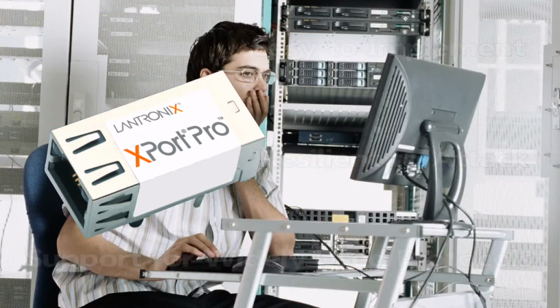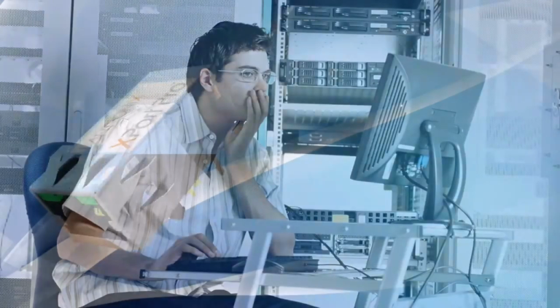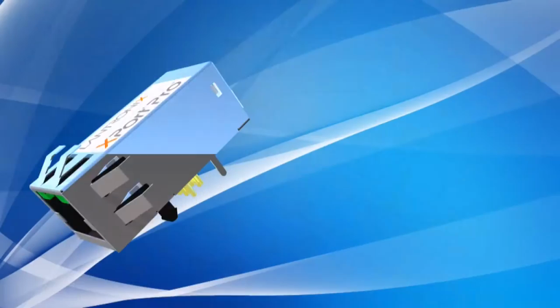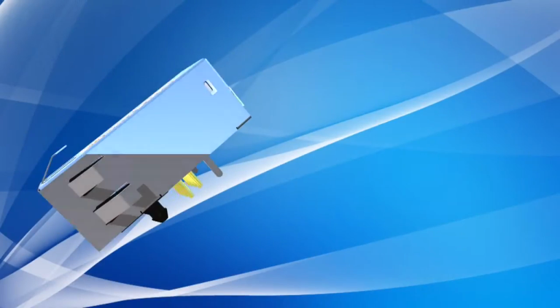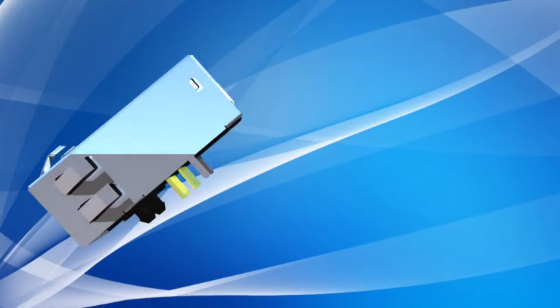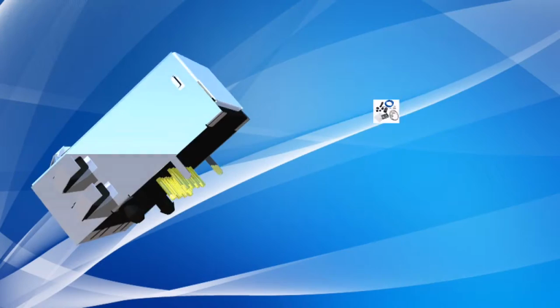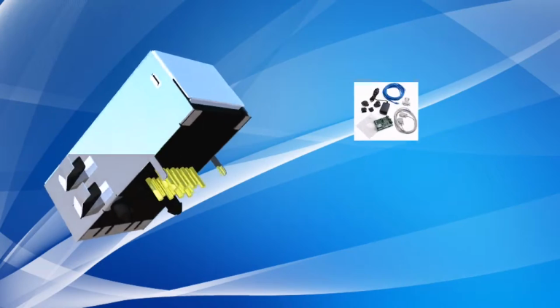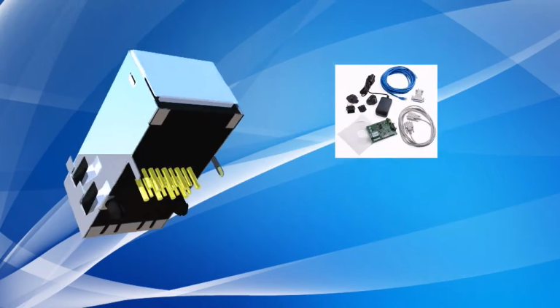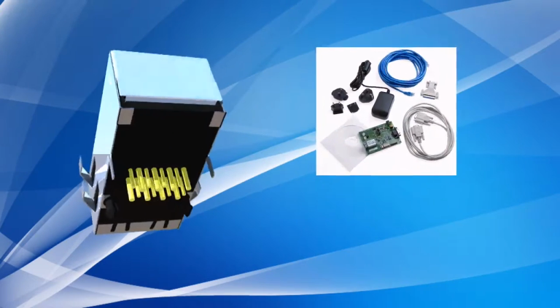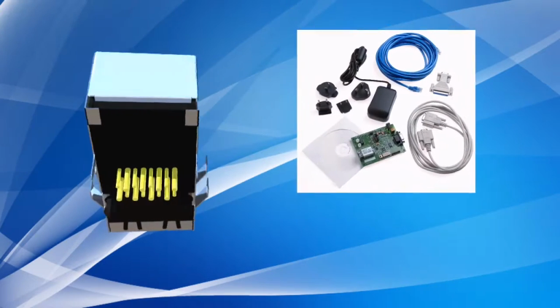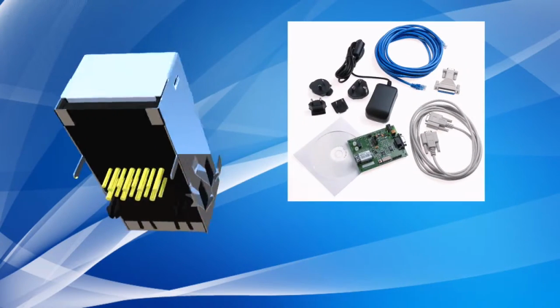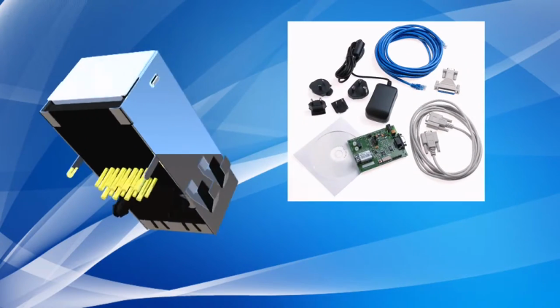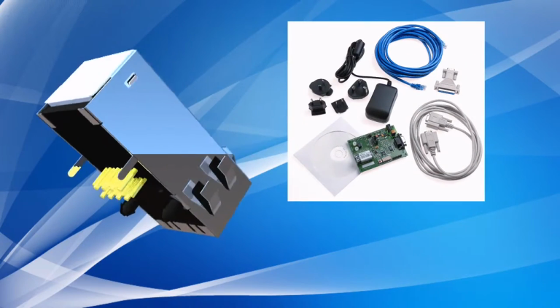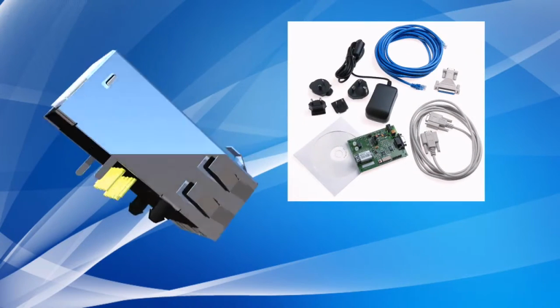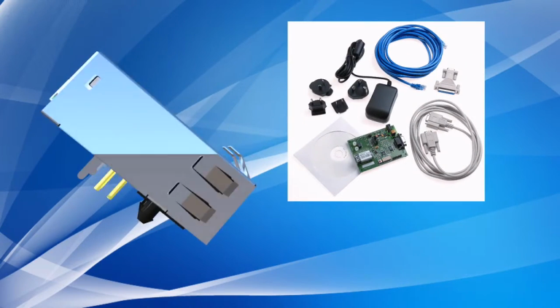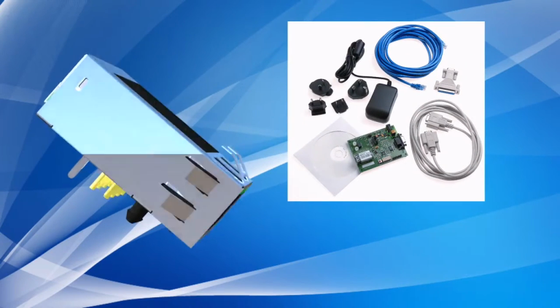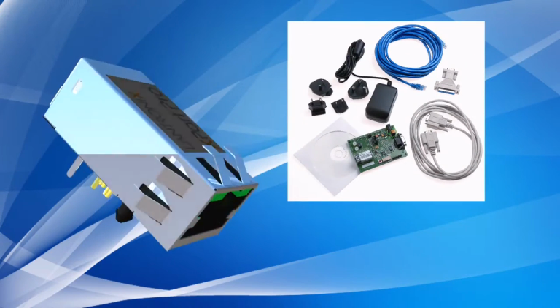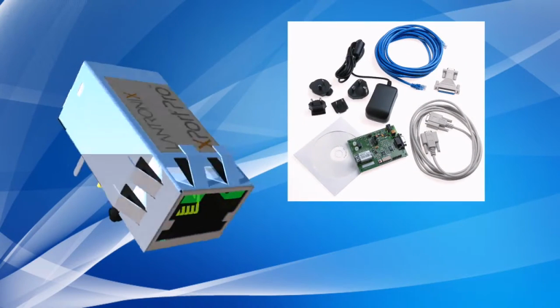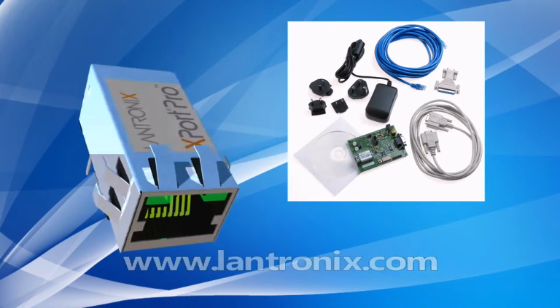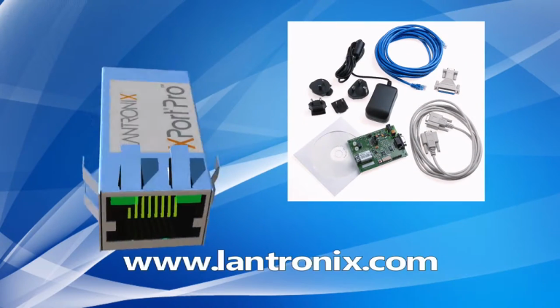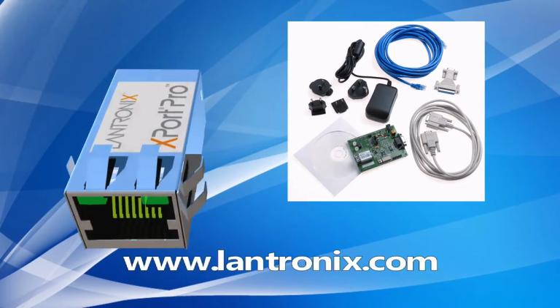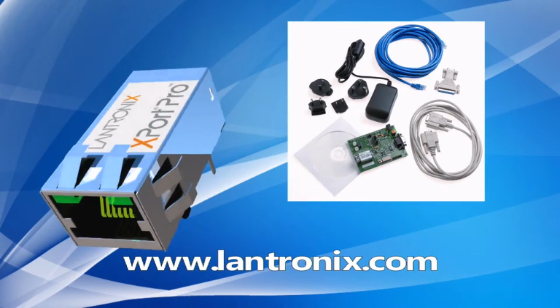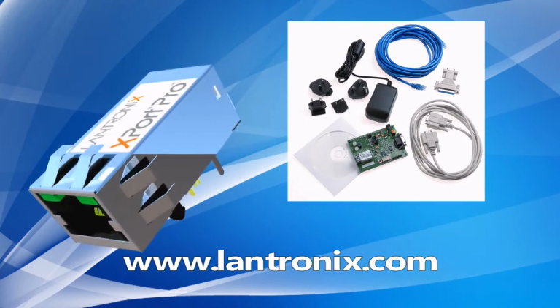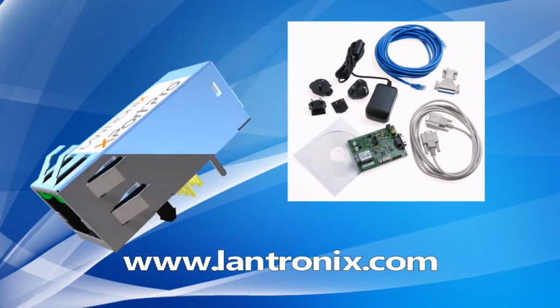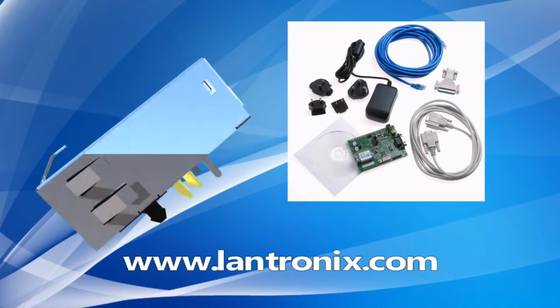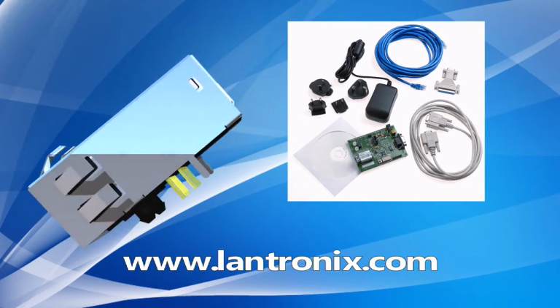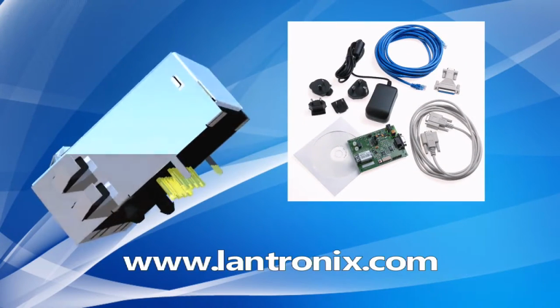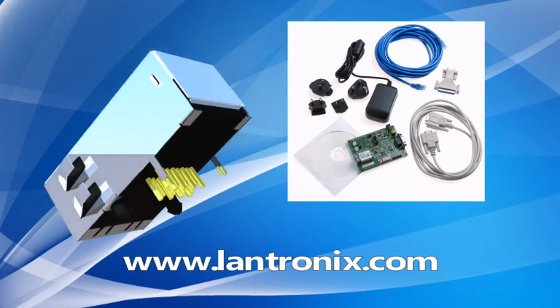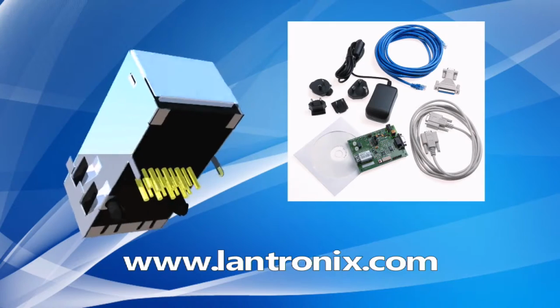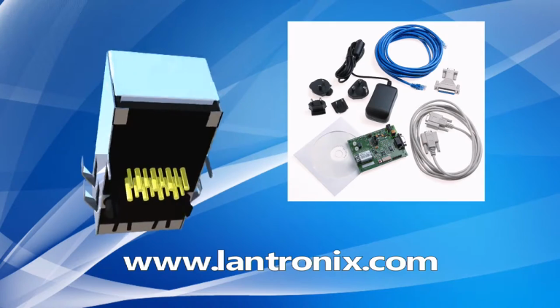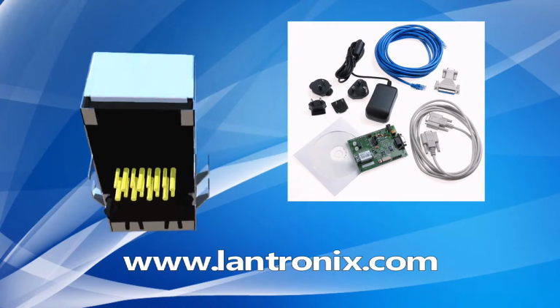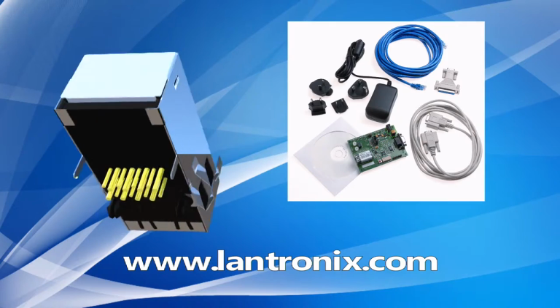To get started with an X-Port Pro evaluation kit, visit www.lantronics.com for details.